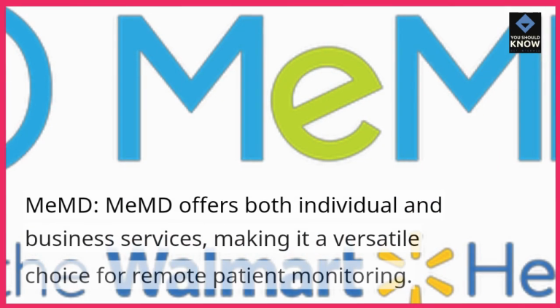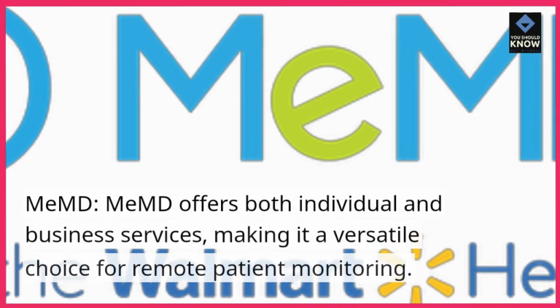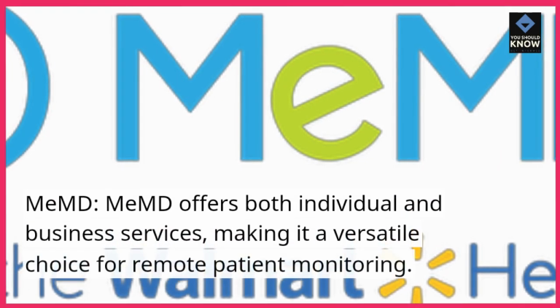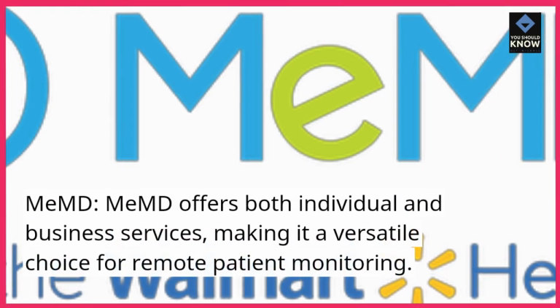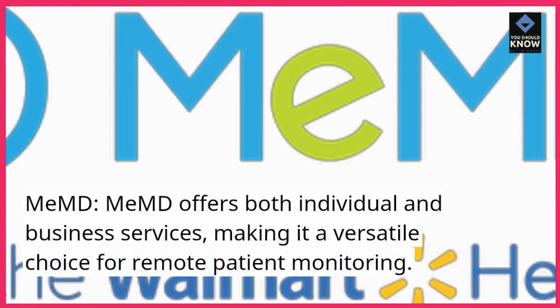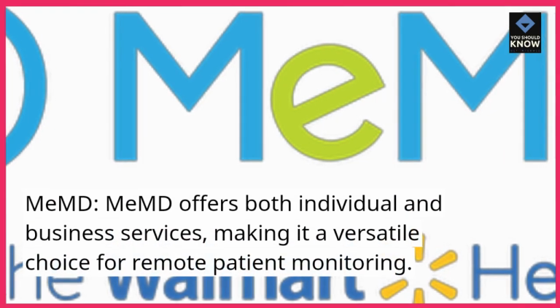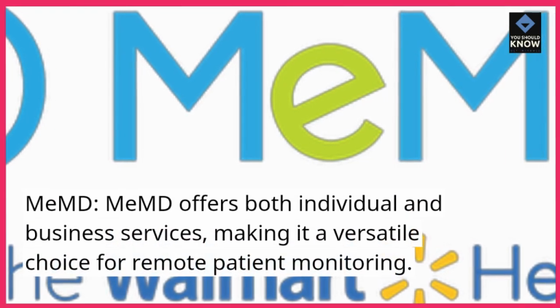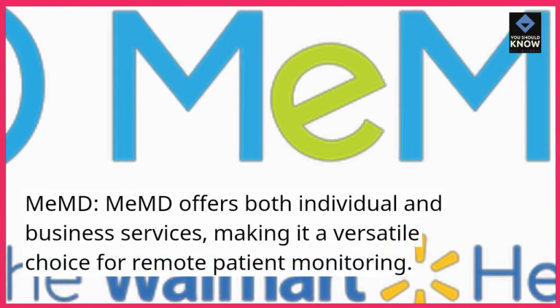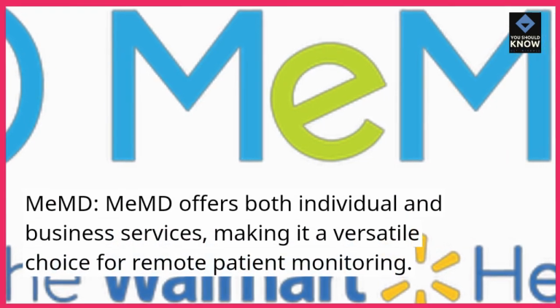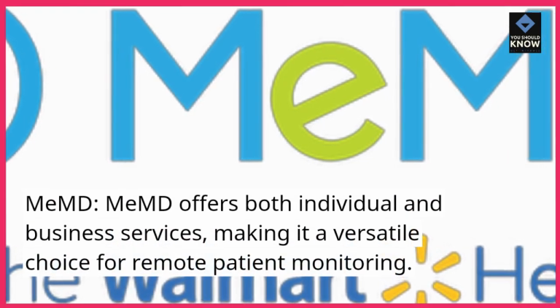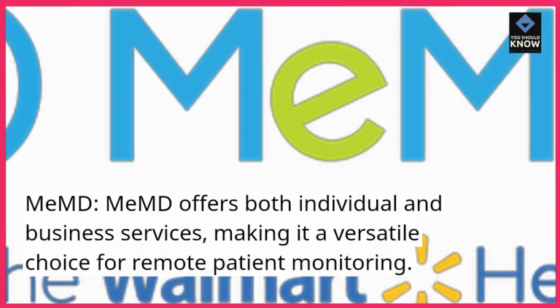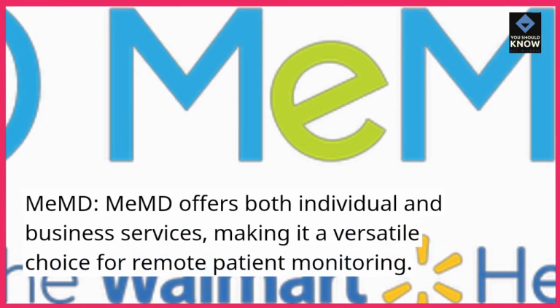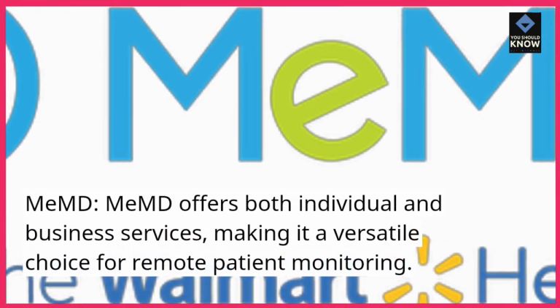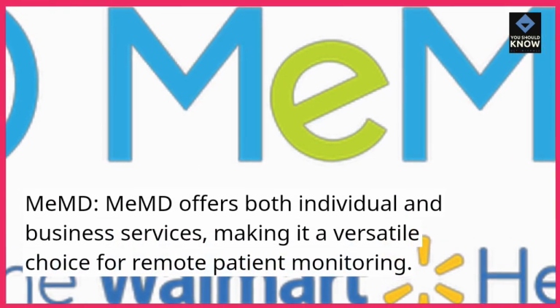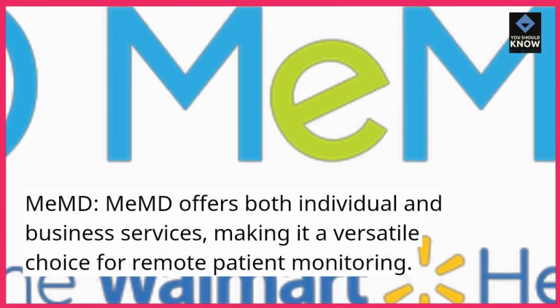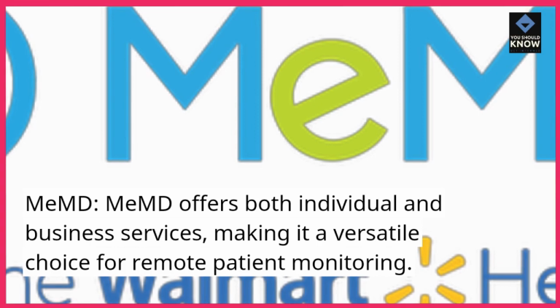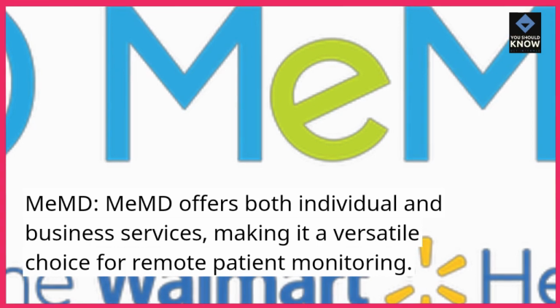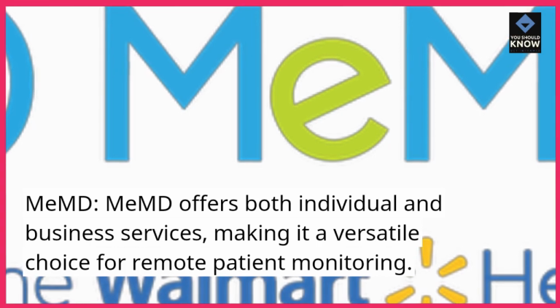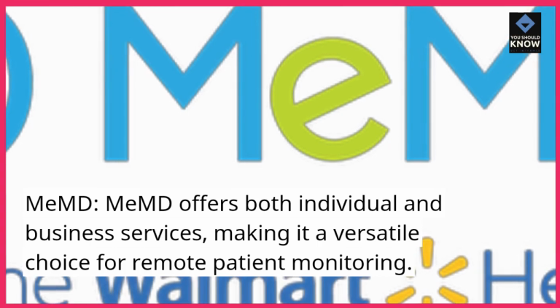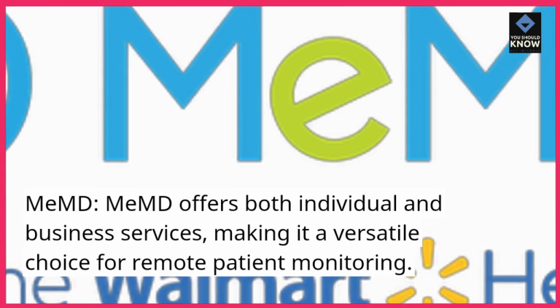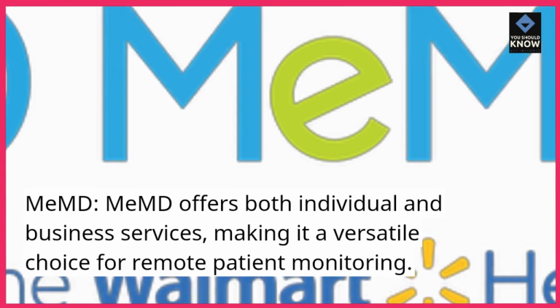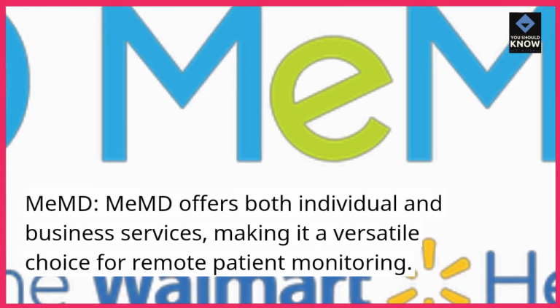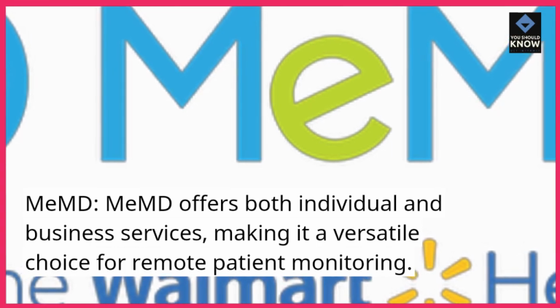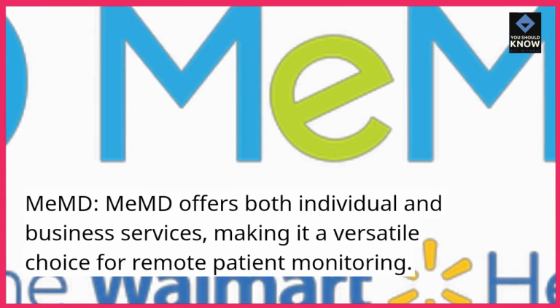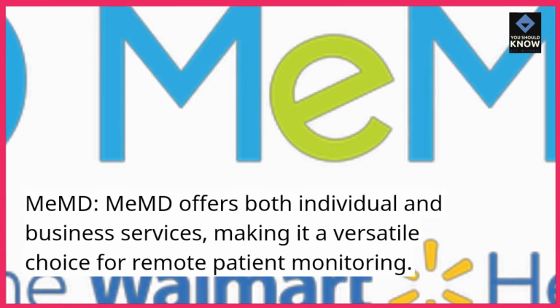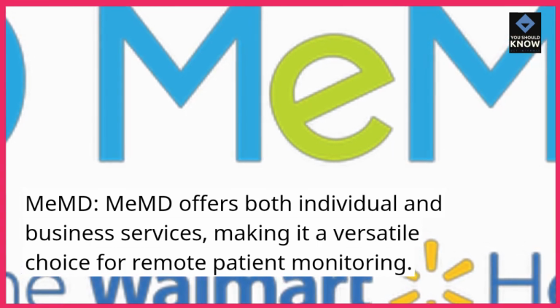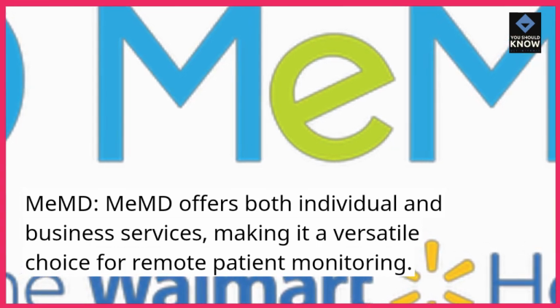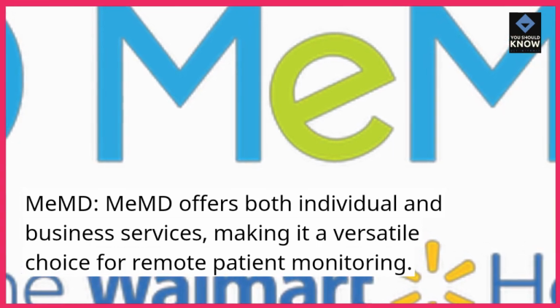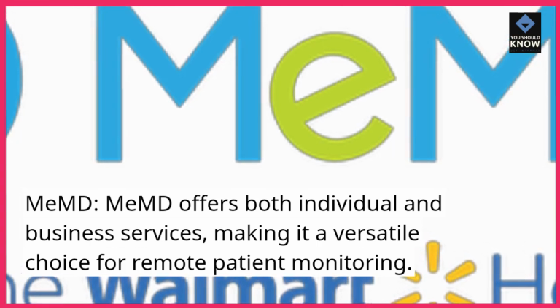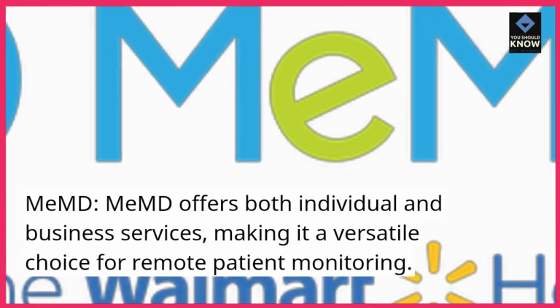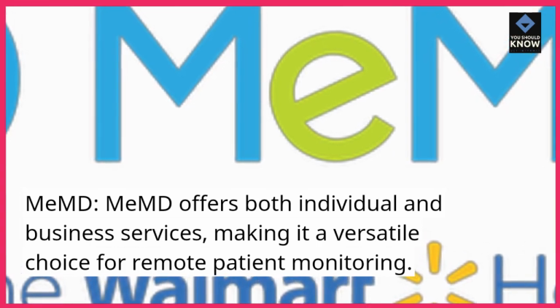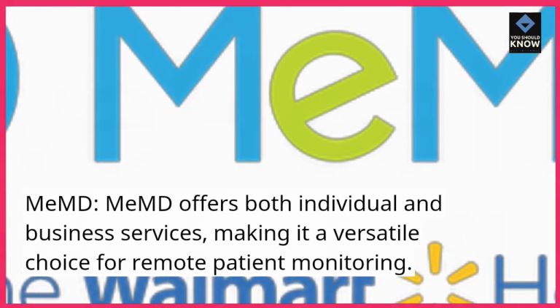MeMD offers both individual and business services, making it a versatile choice for remote patient monitoring.